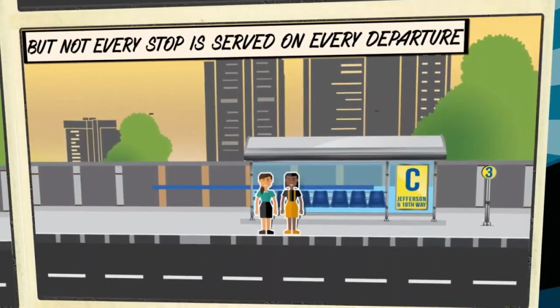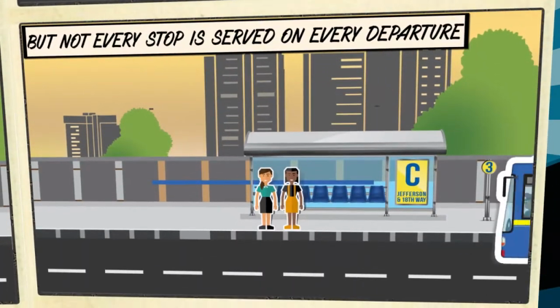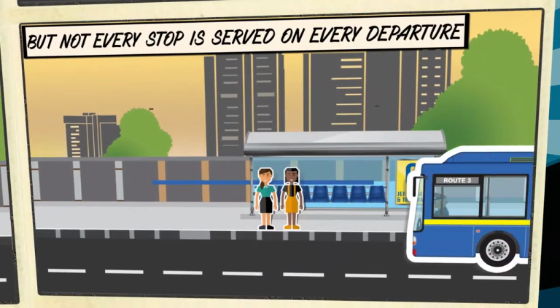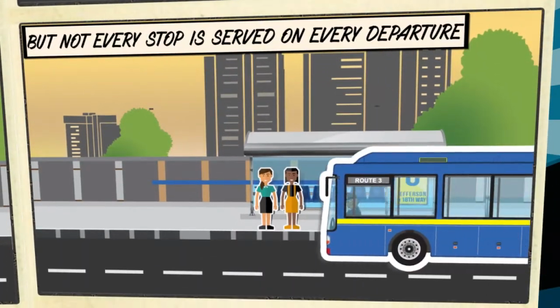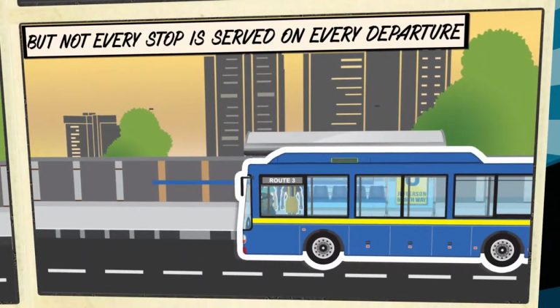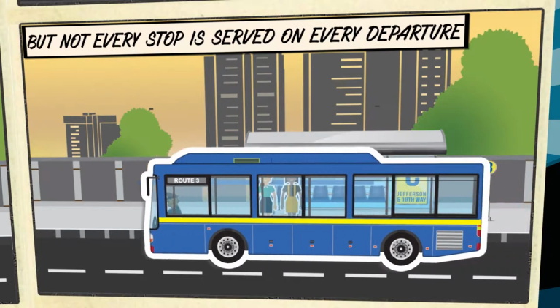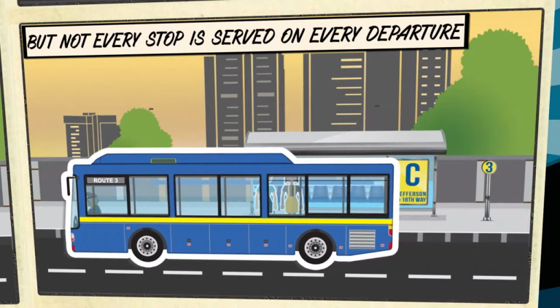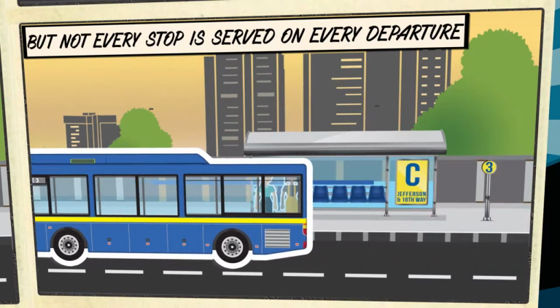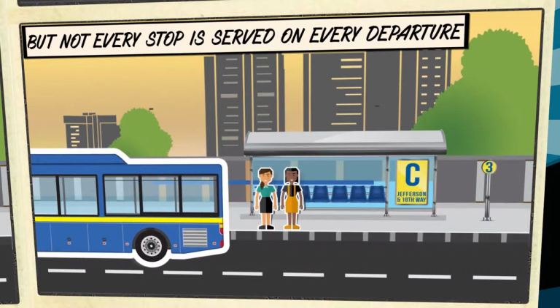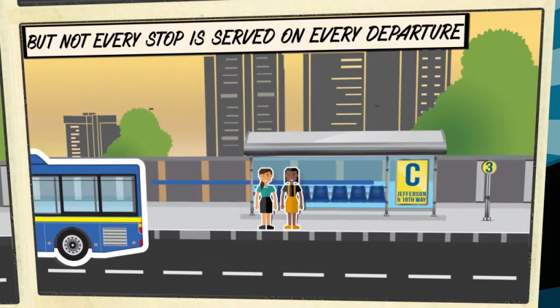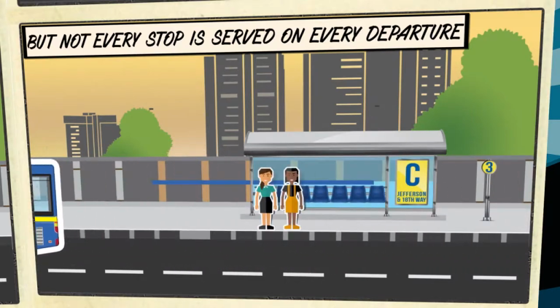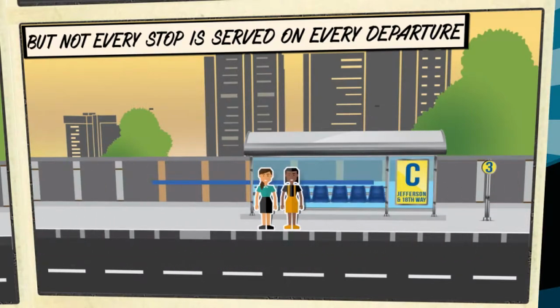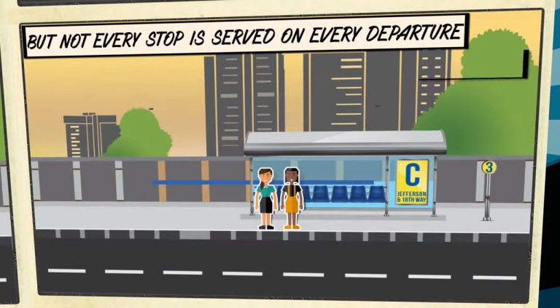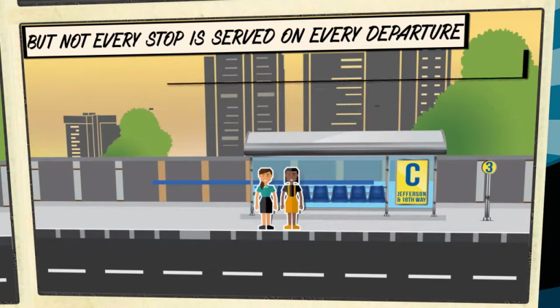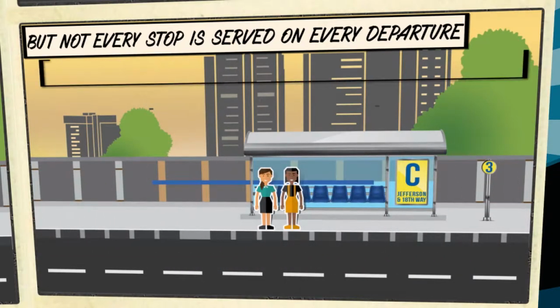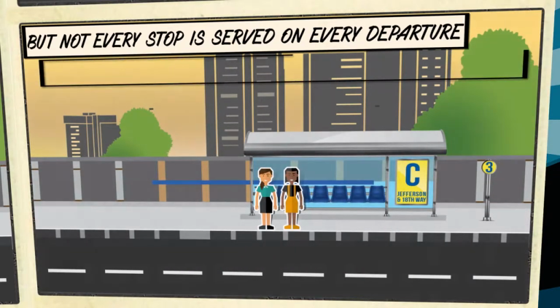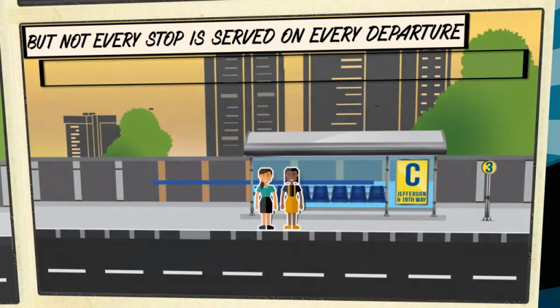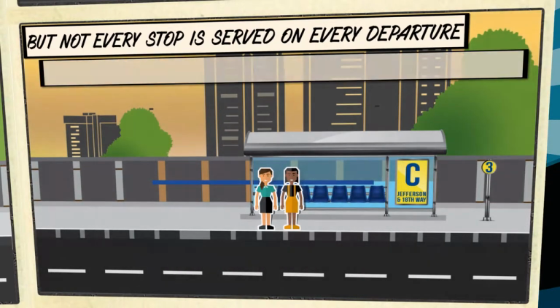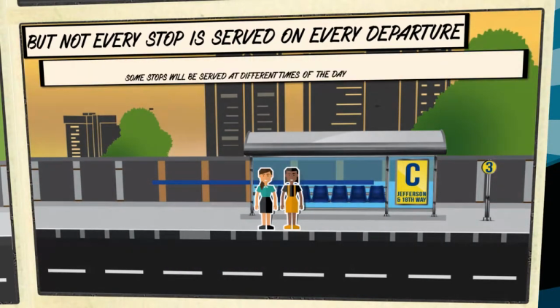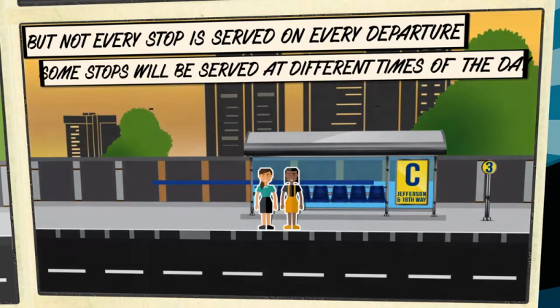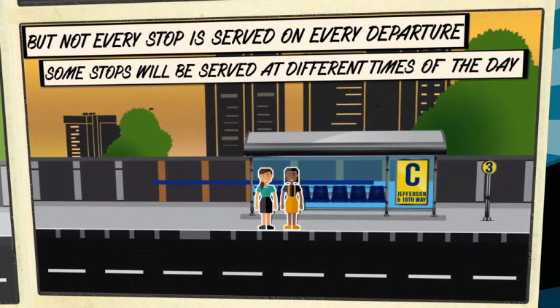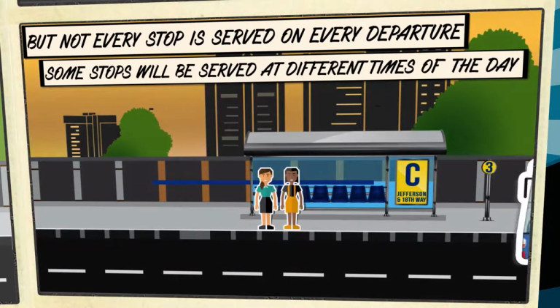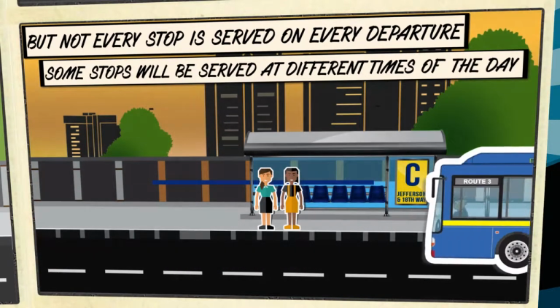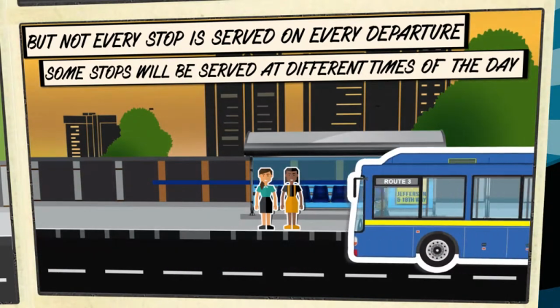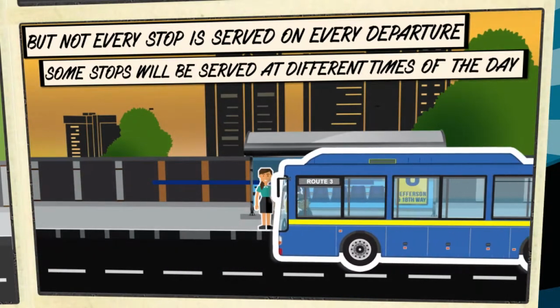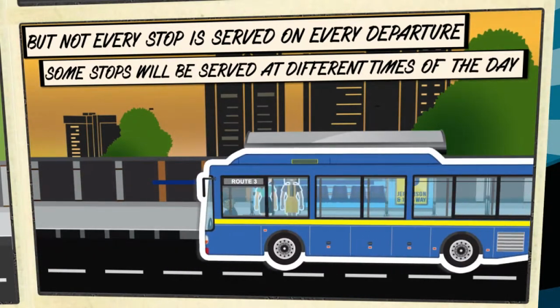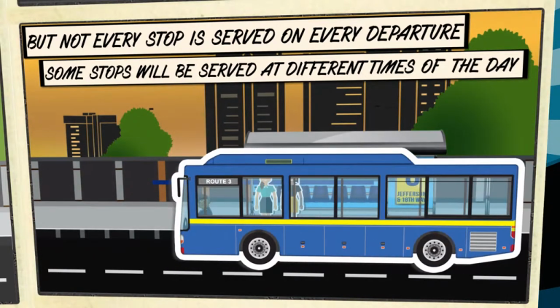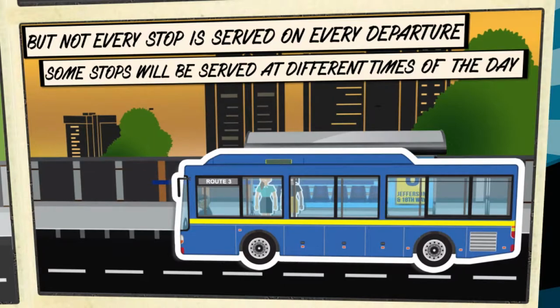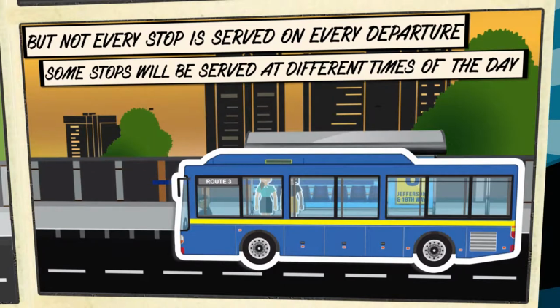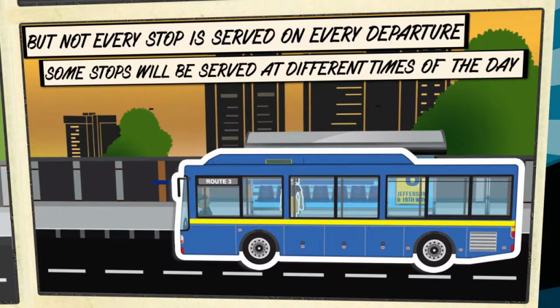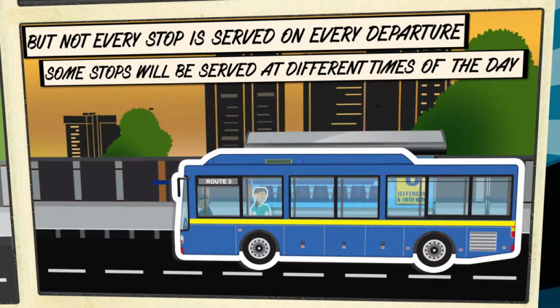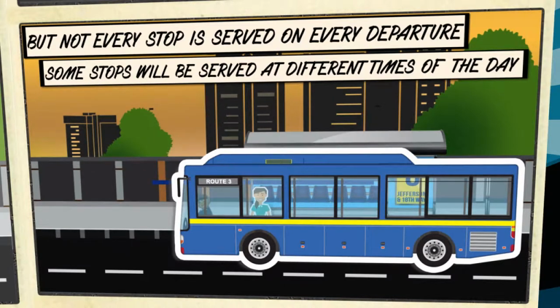But not every major stop is served by every departure time. Some major stops are only served at specific times of the day, like rush hours.